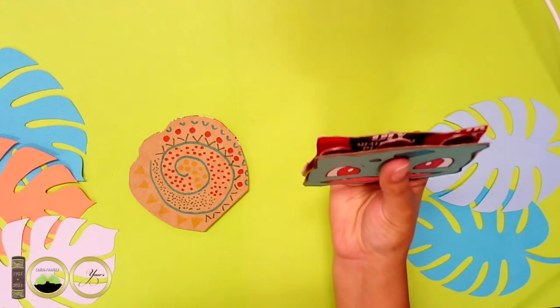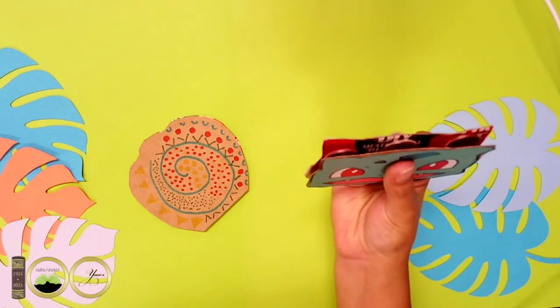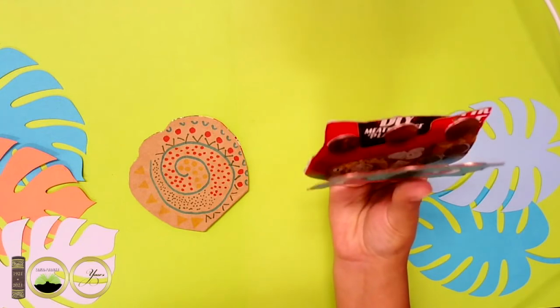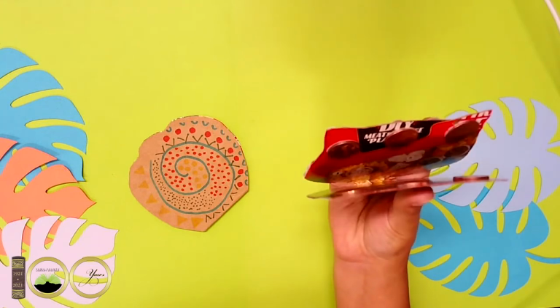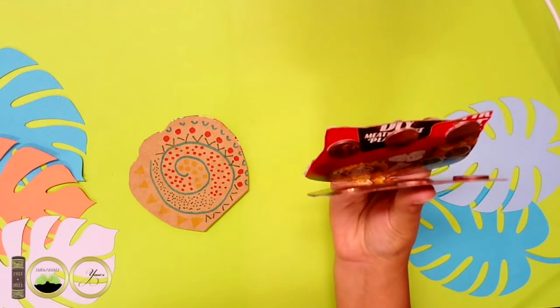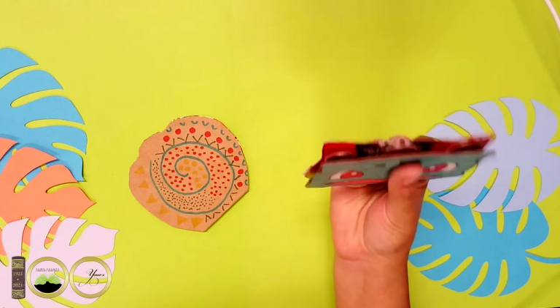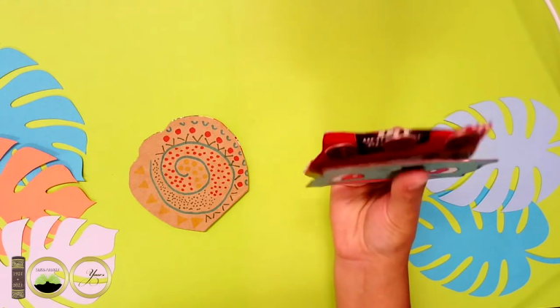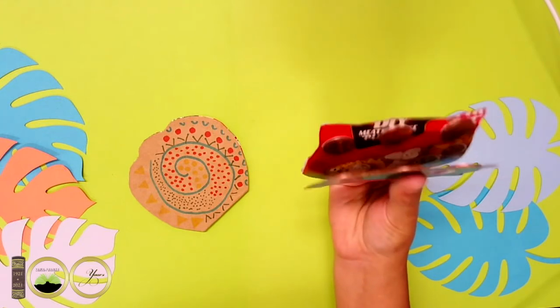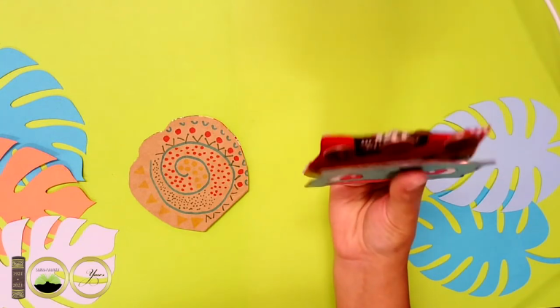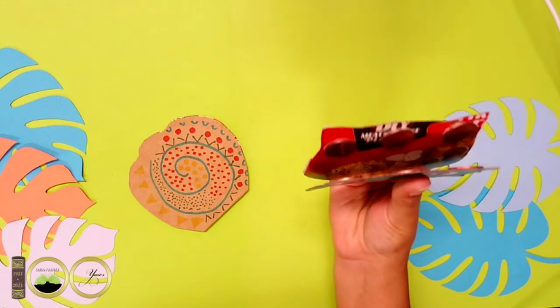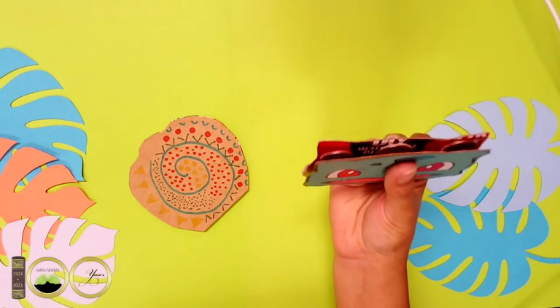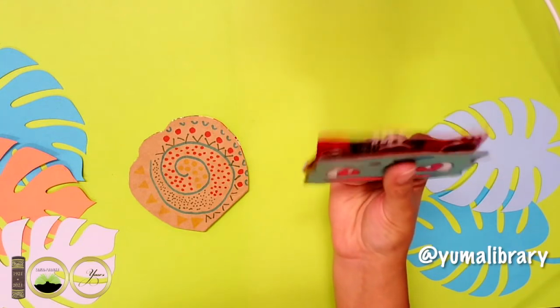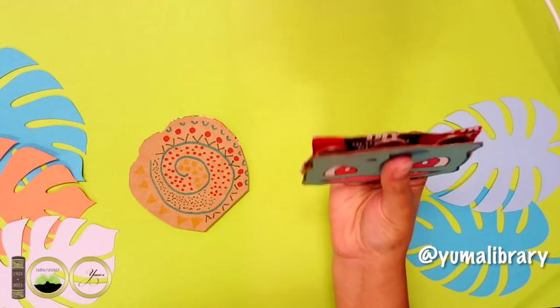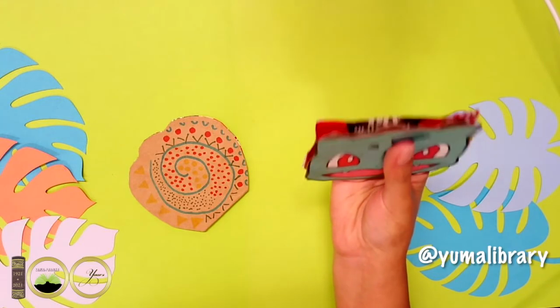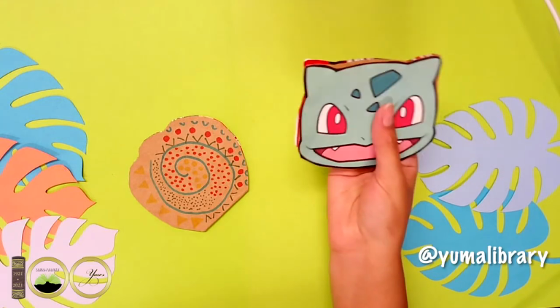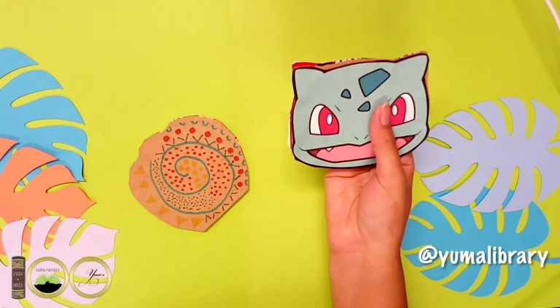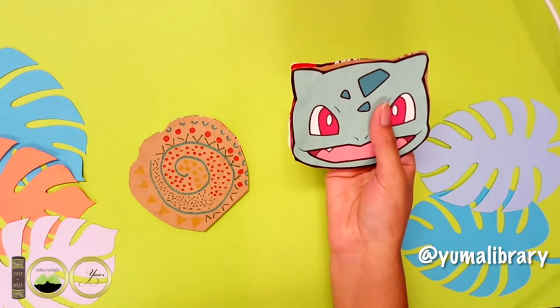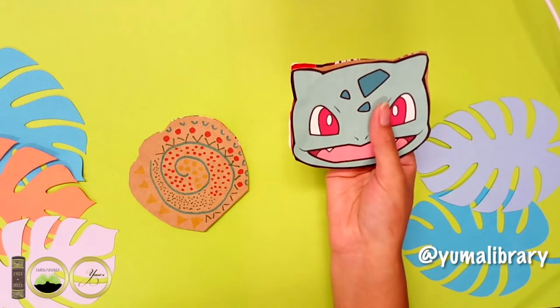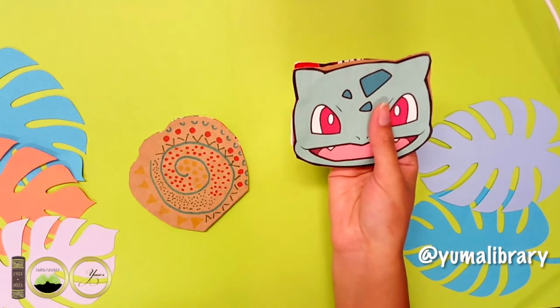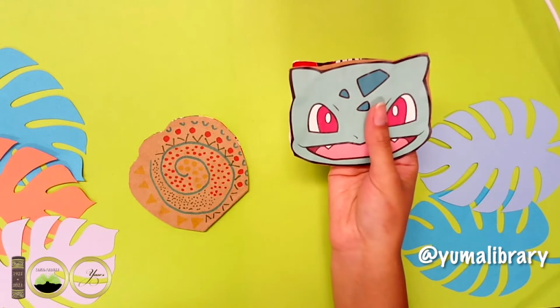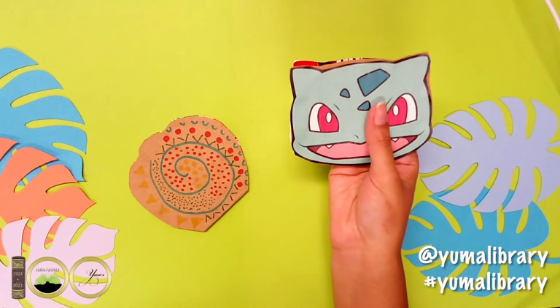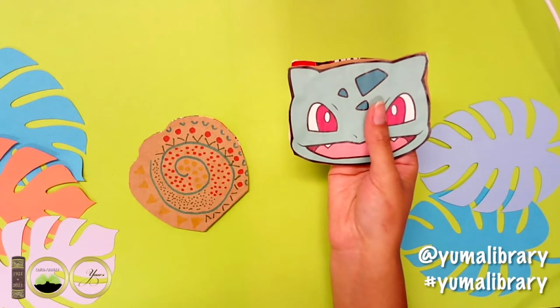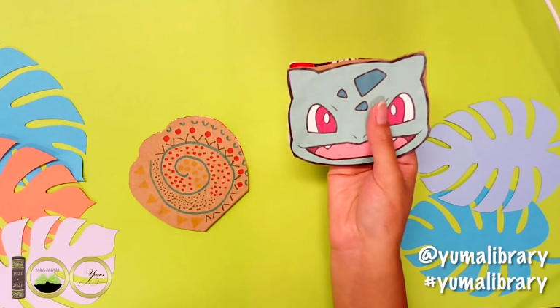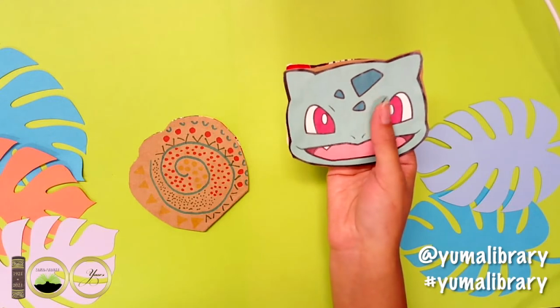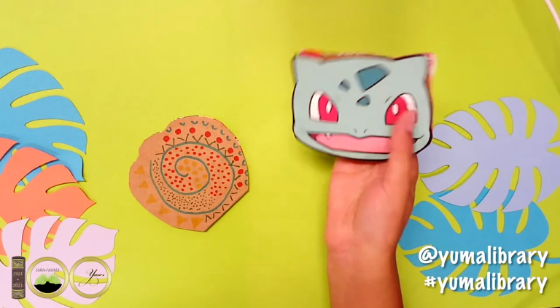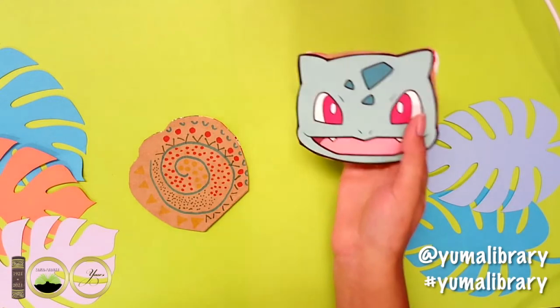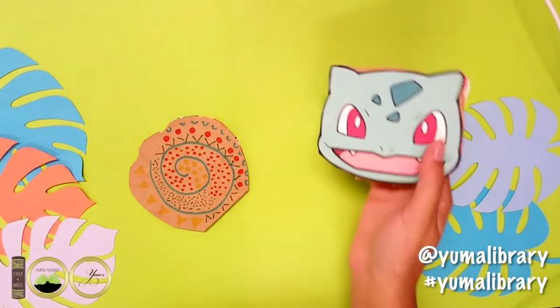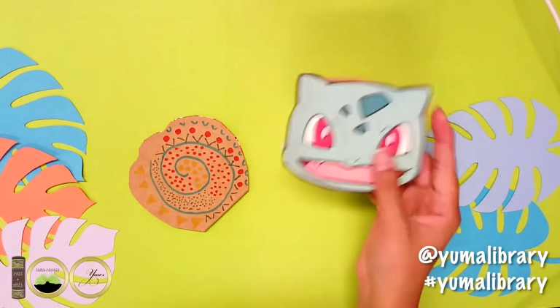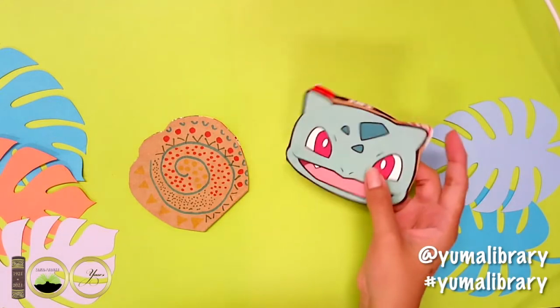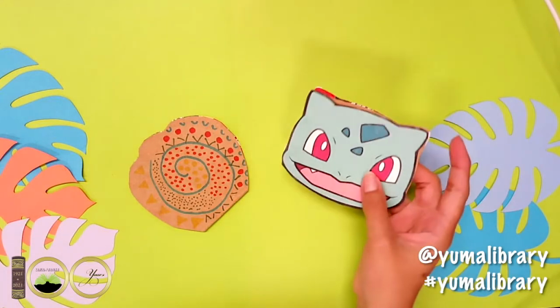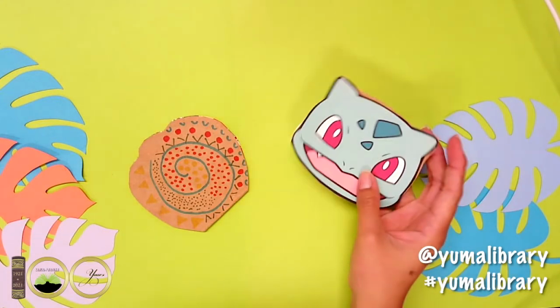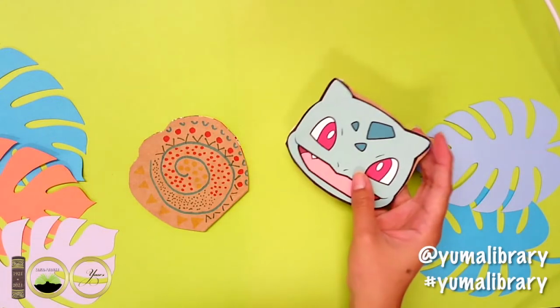Make sure to take pictures and tag us at YumaLibrary or use hashtag YumaLibrary so we can see what you've made.